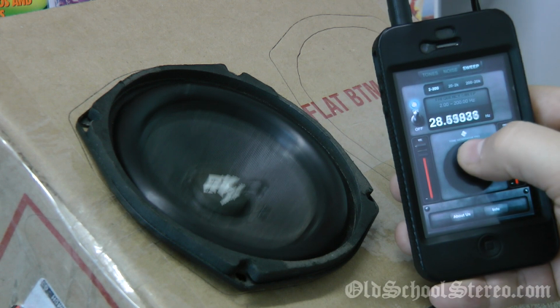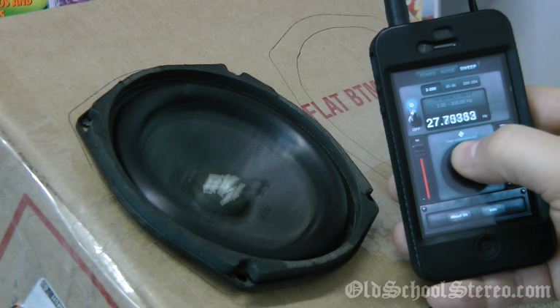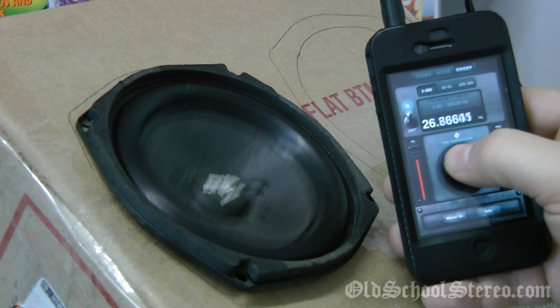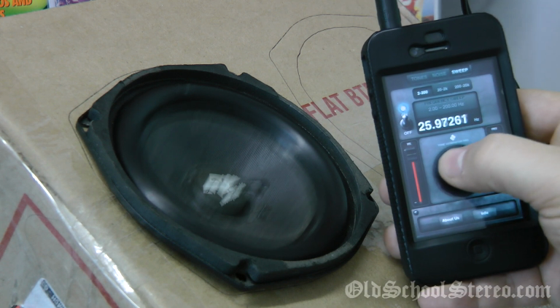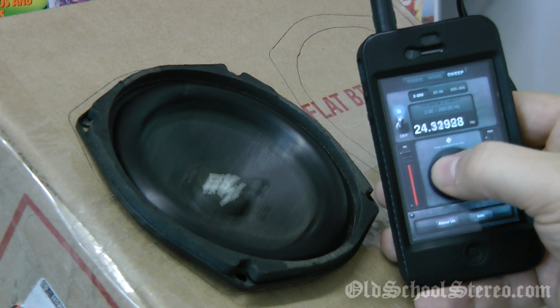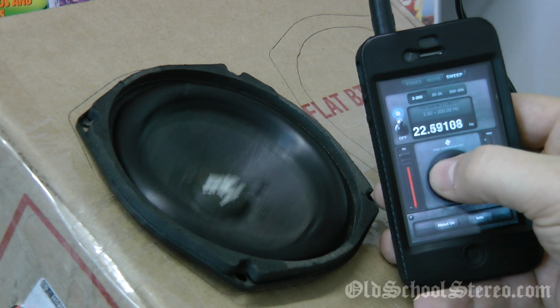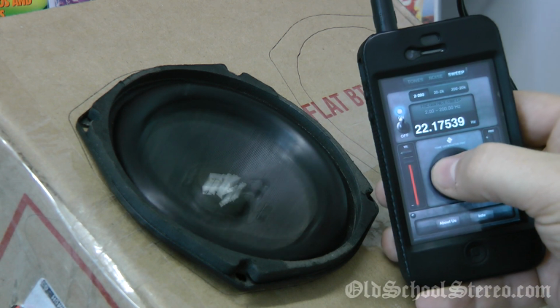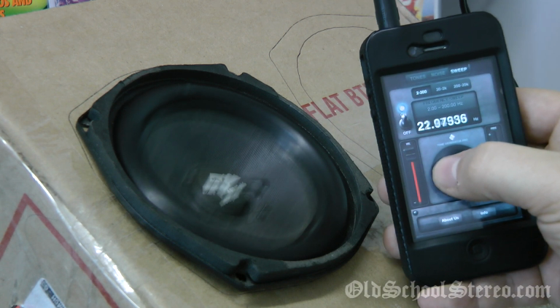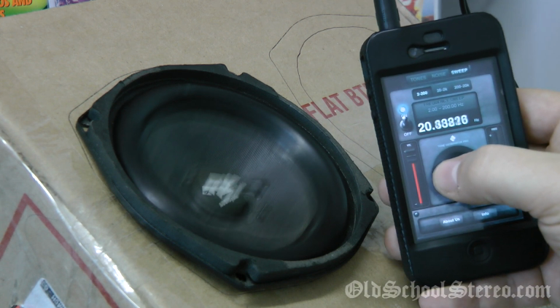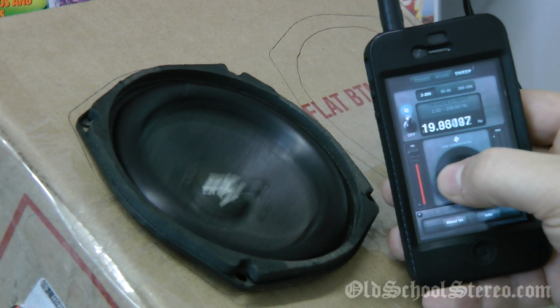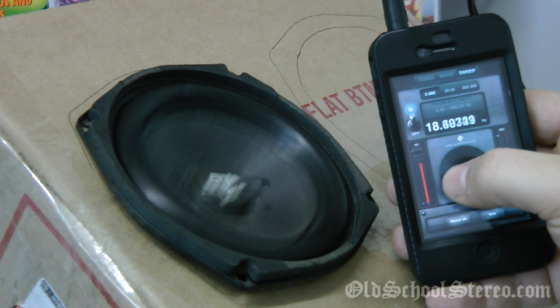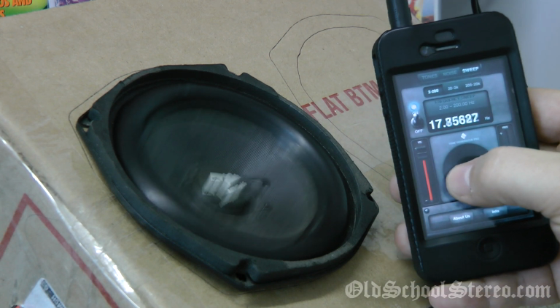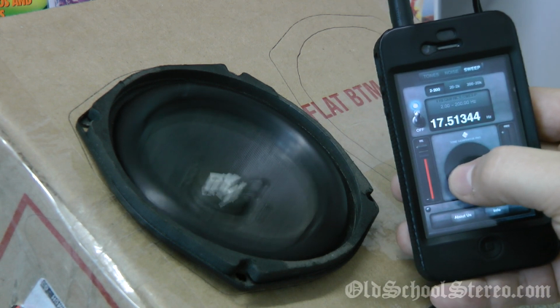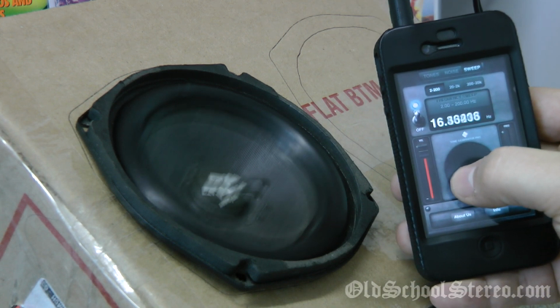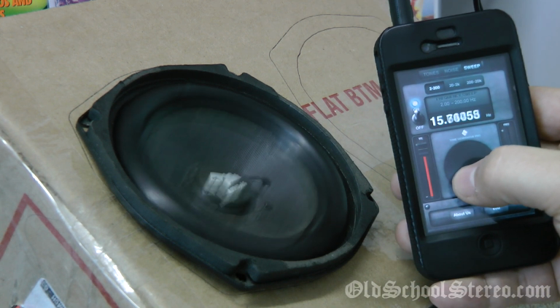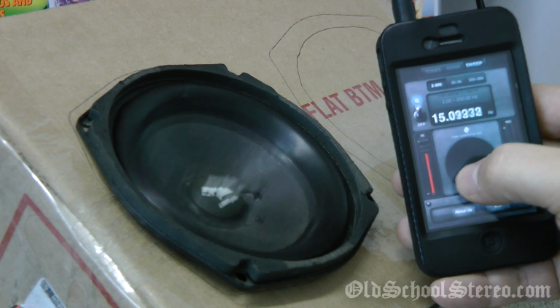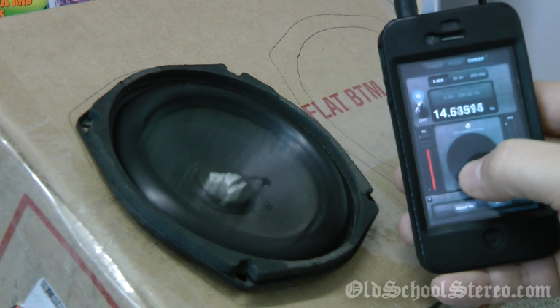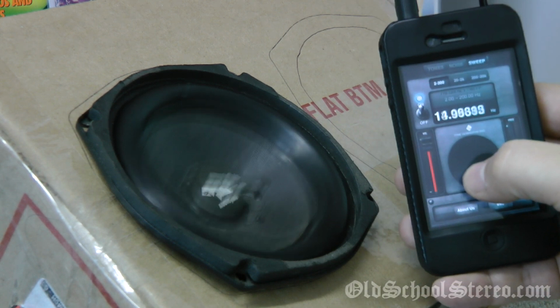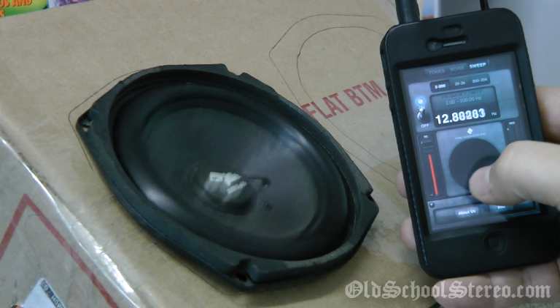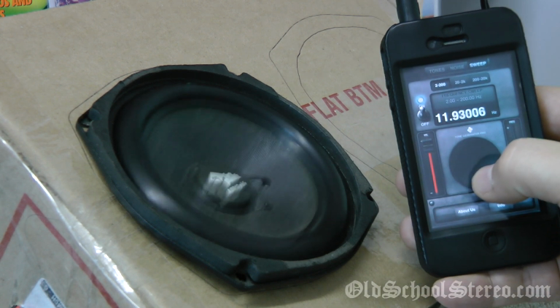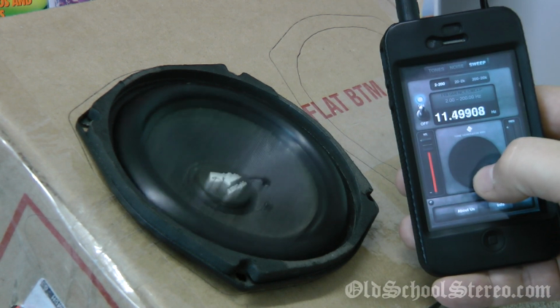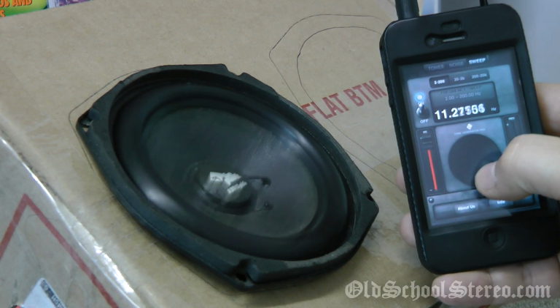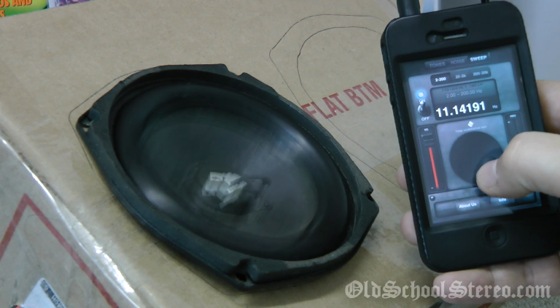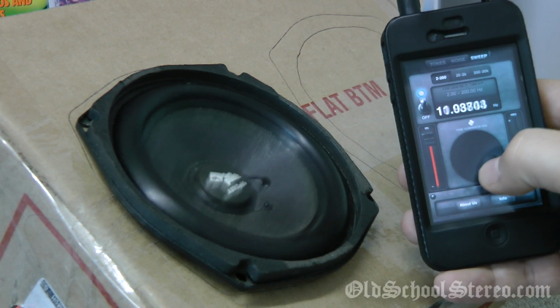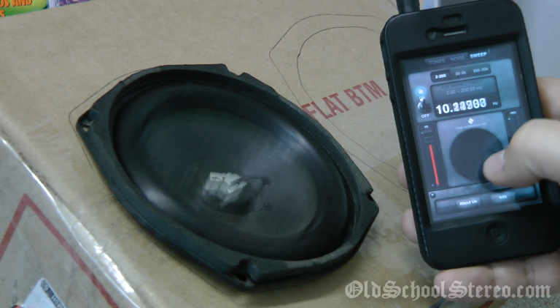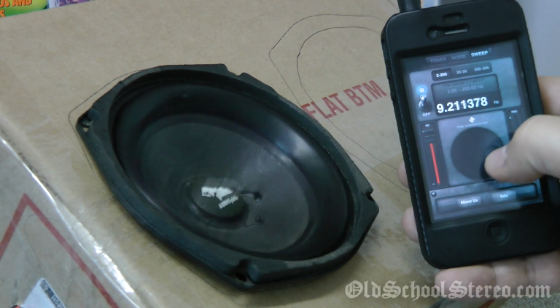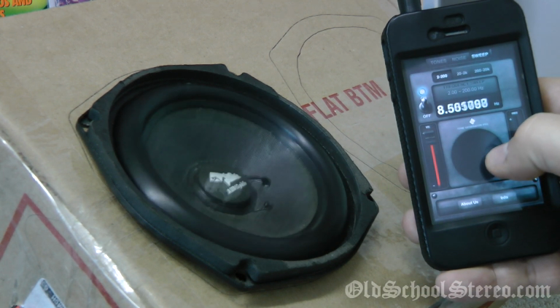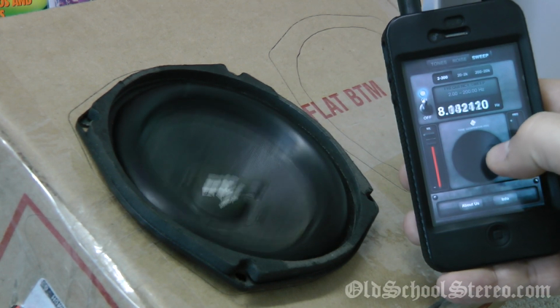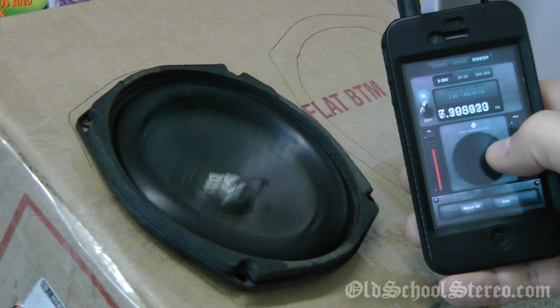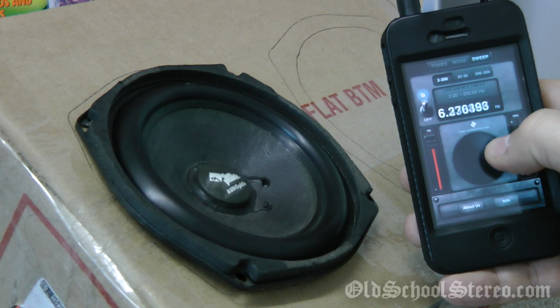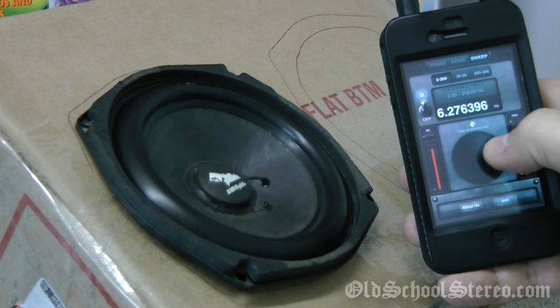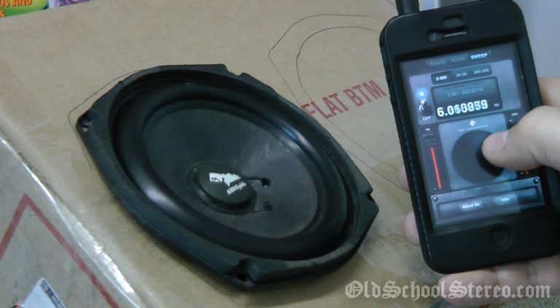So you can see this little 5-inch woofer flex down to 2 Hz.